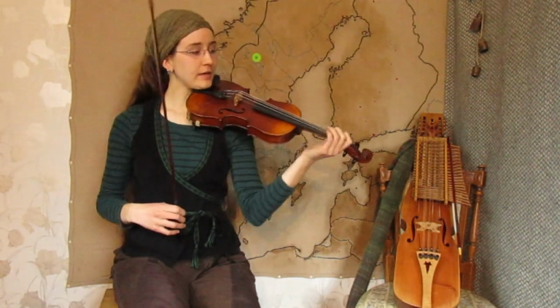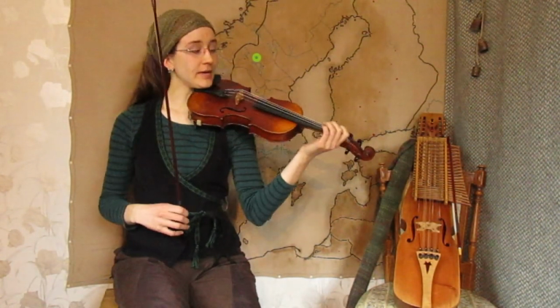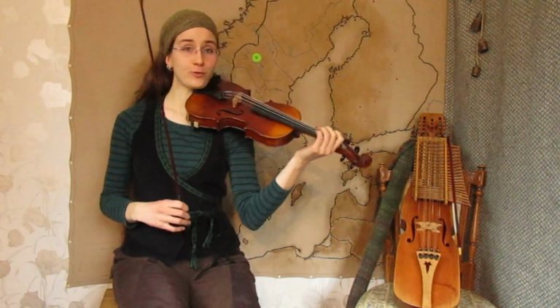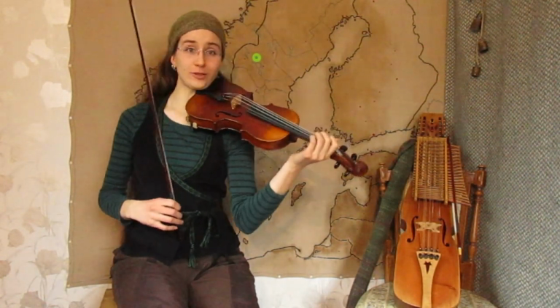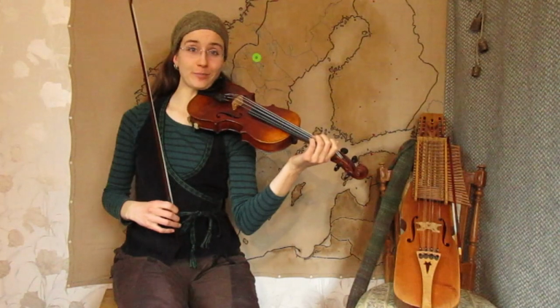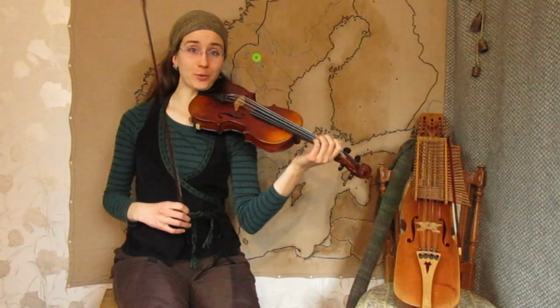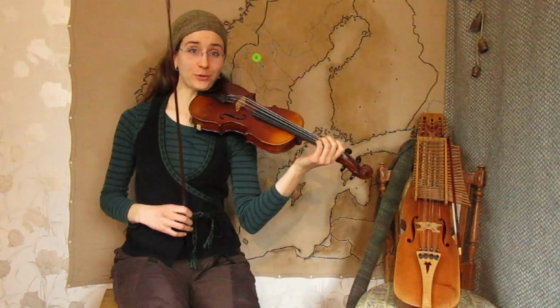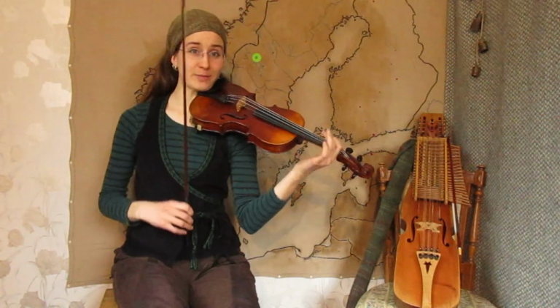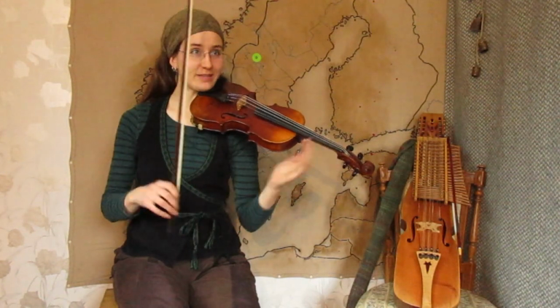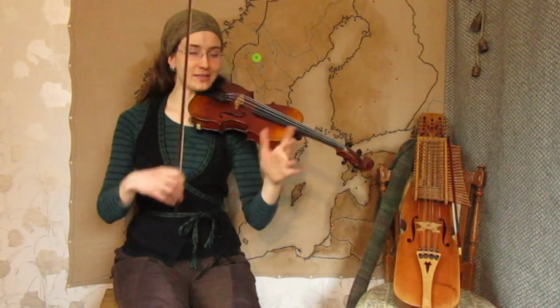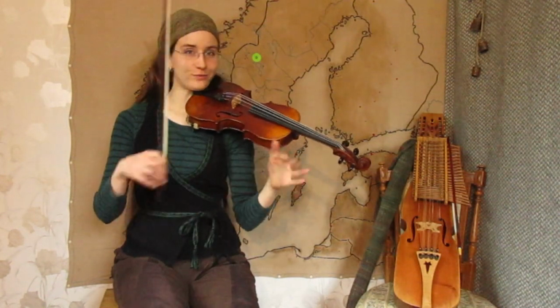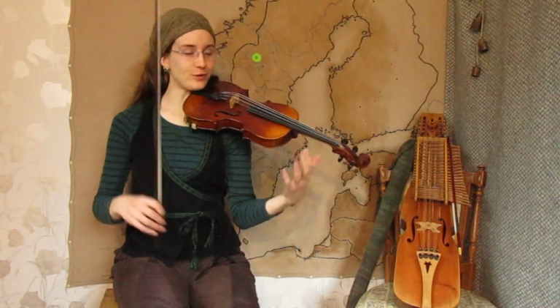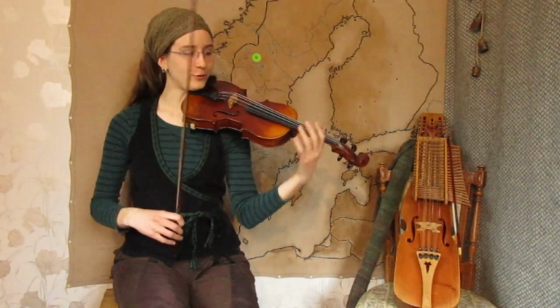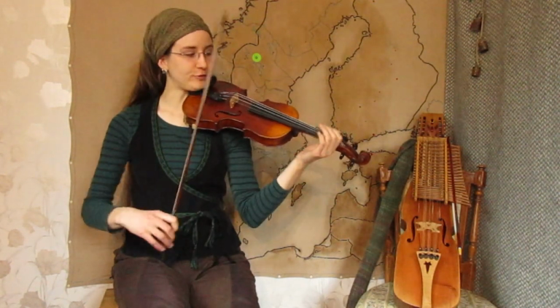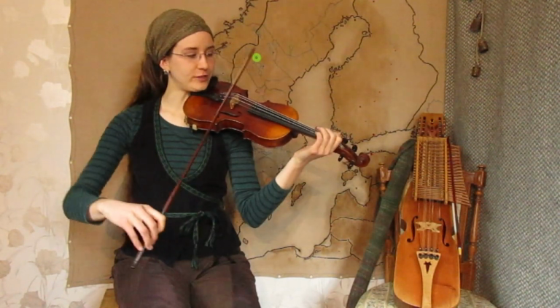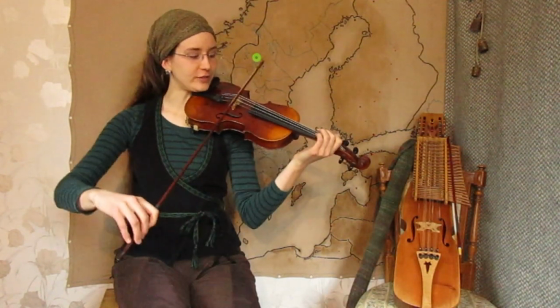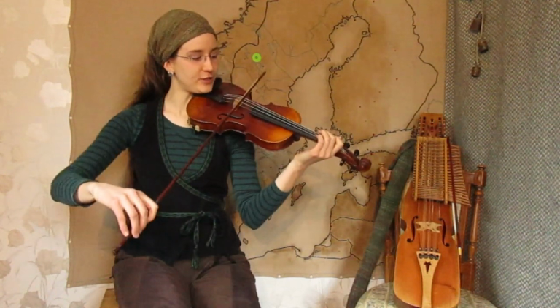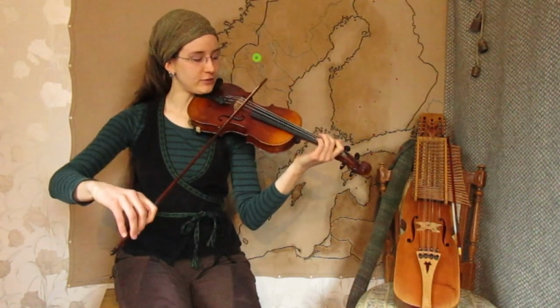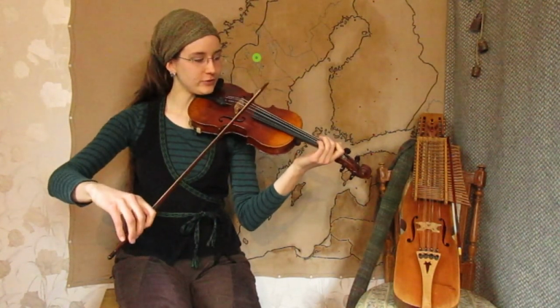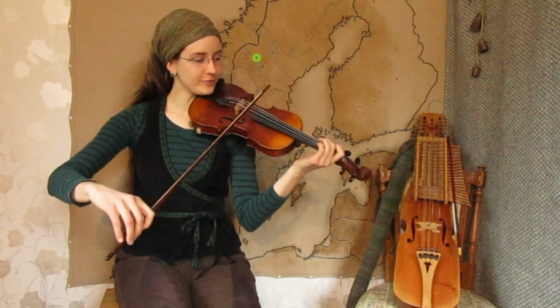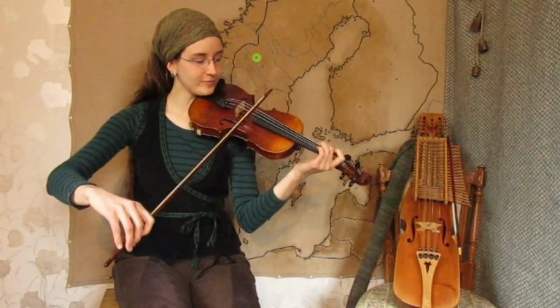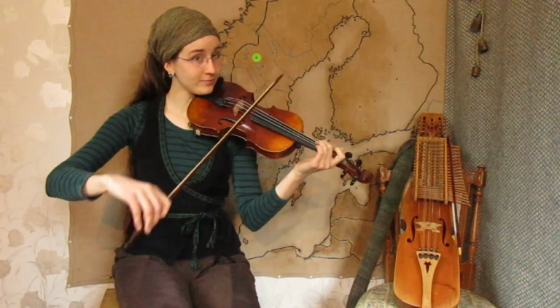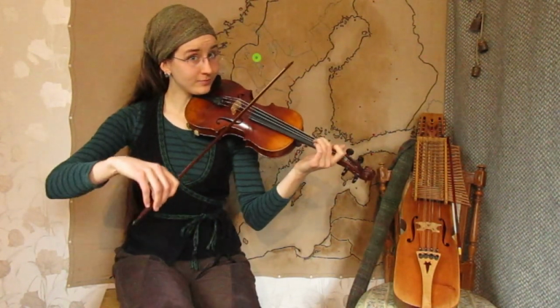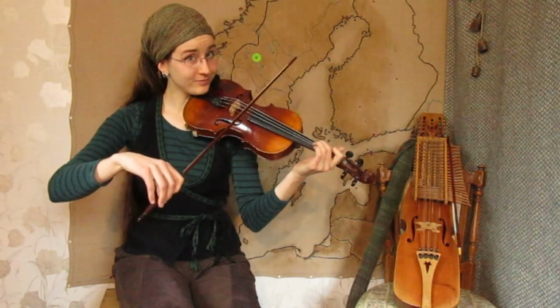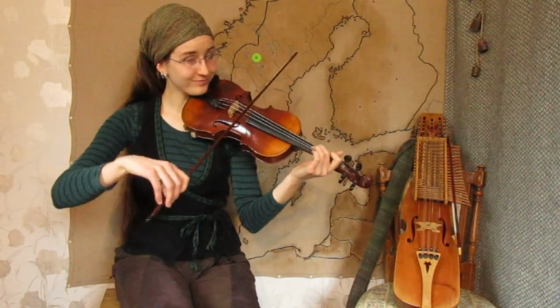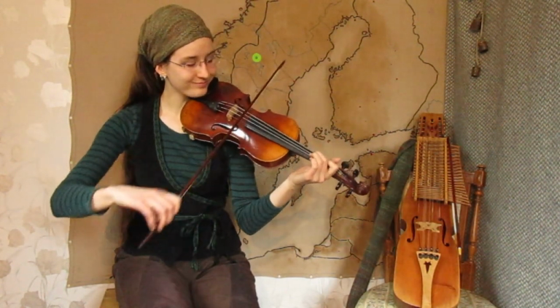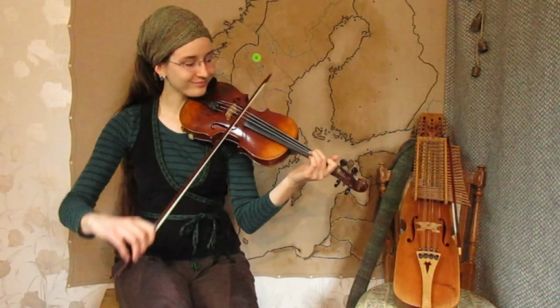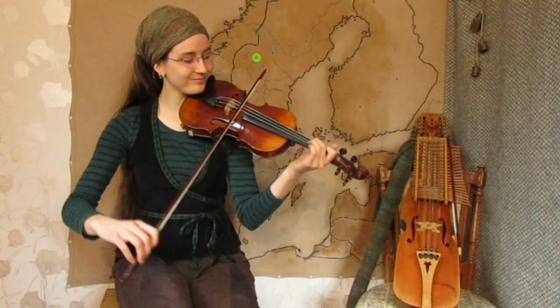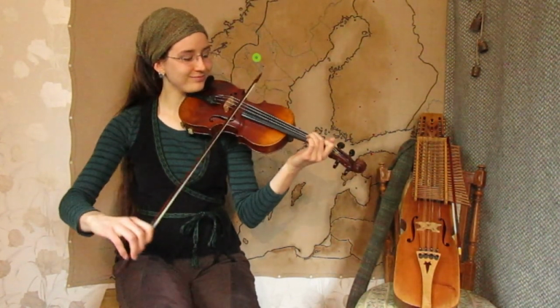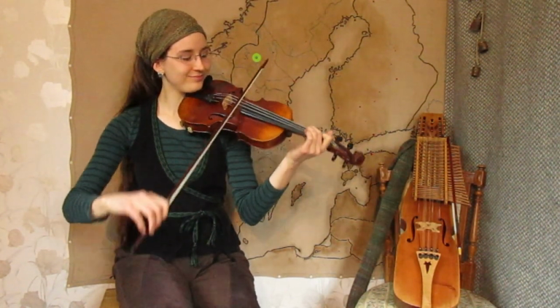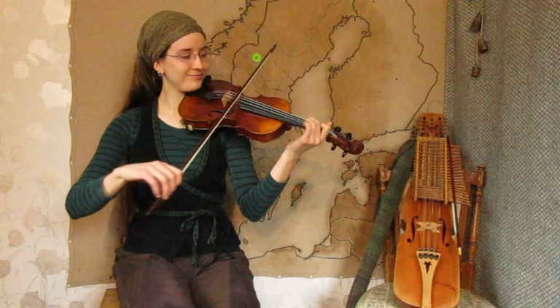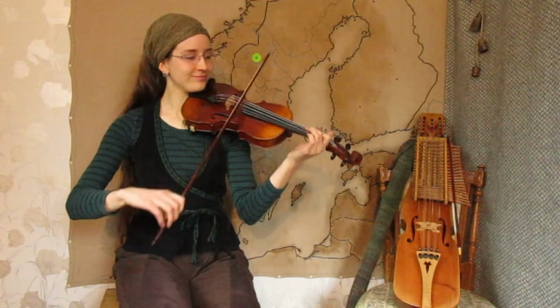Now full tempo with ornaments and a few different variations.